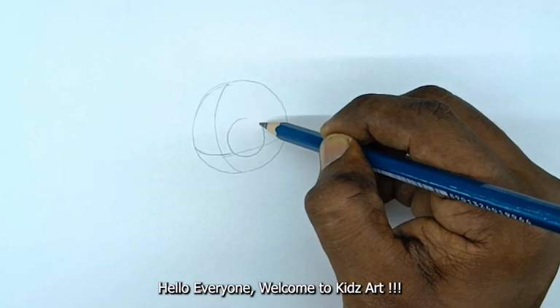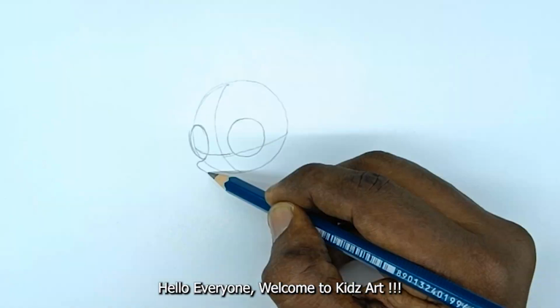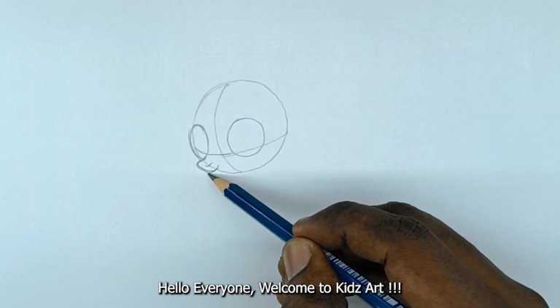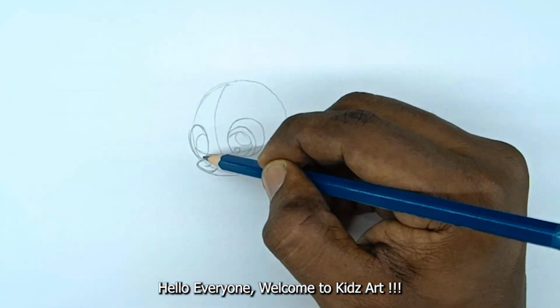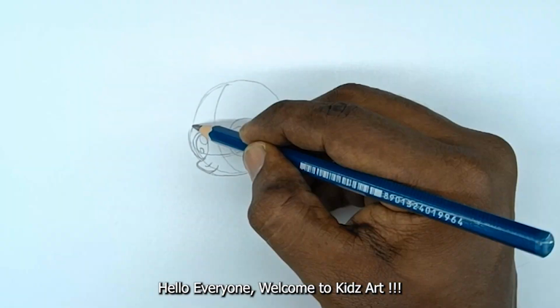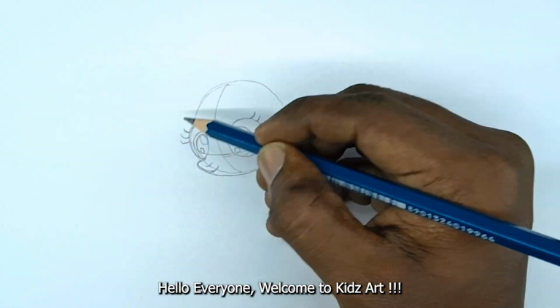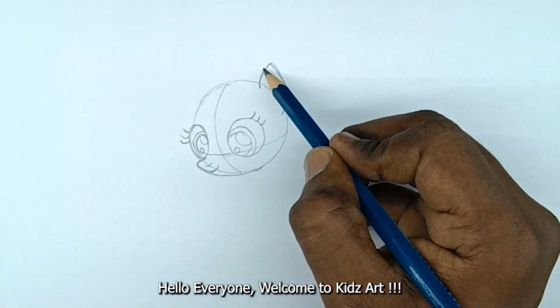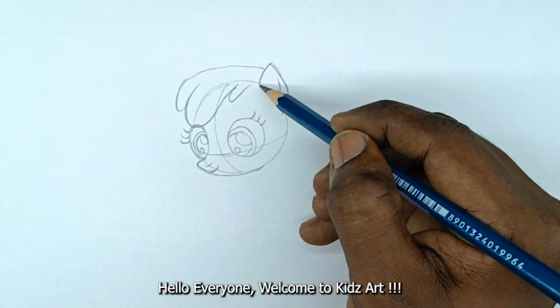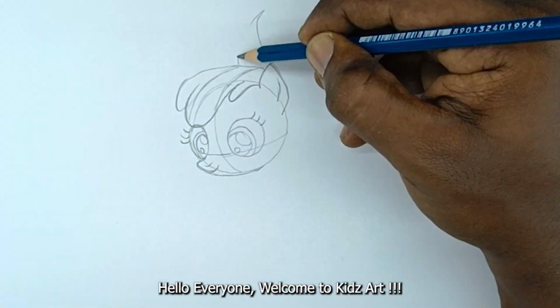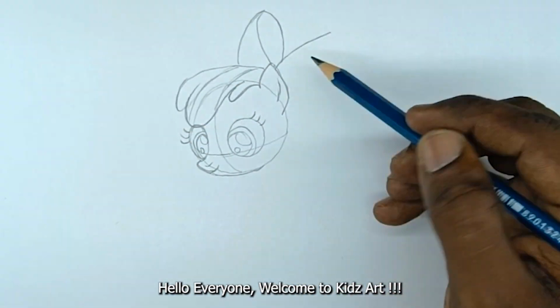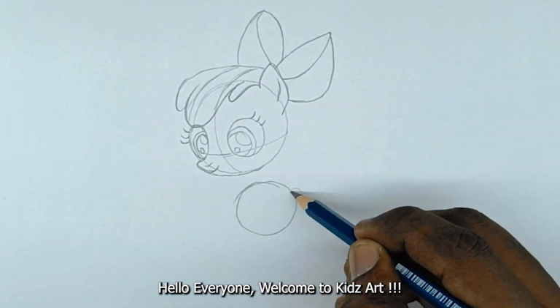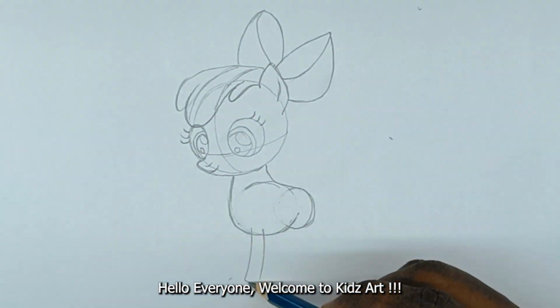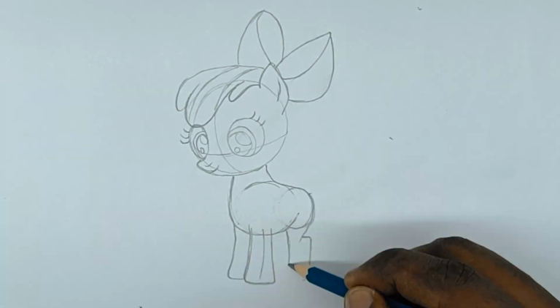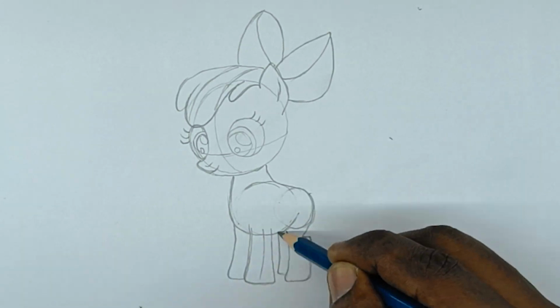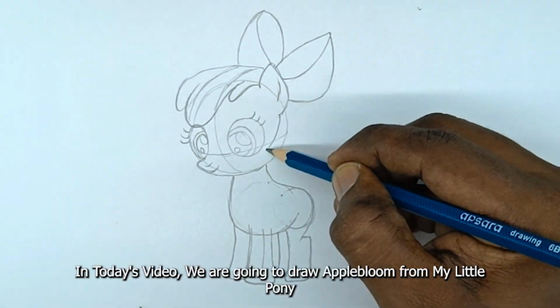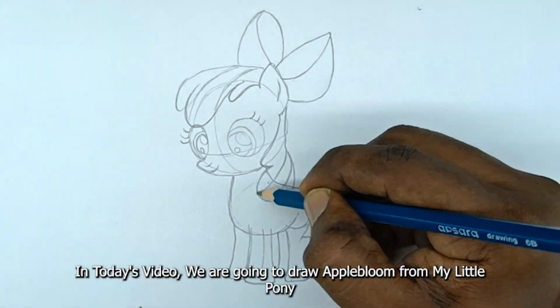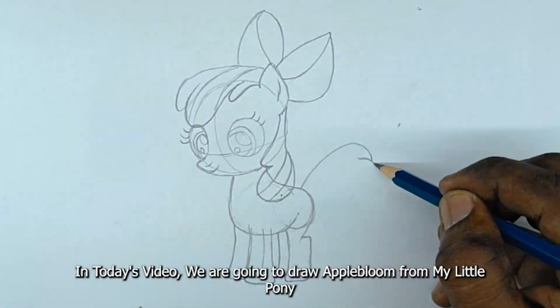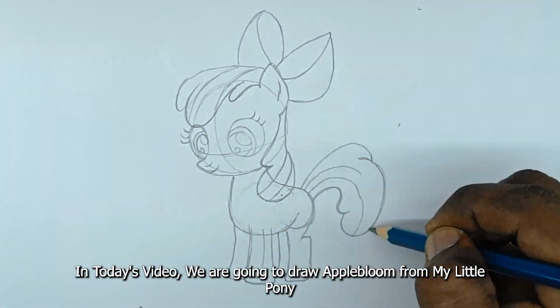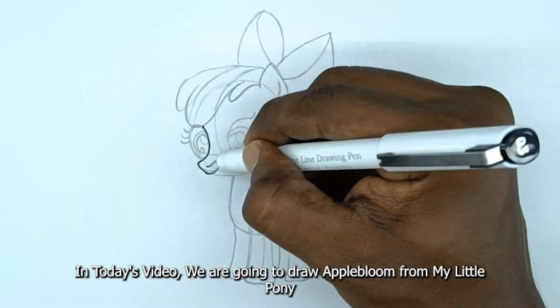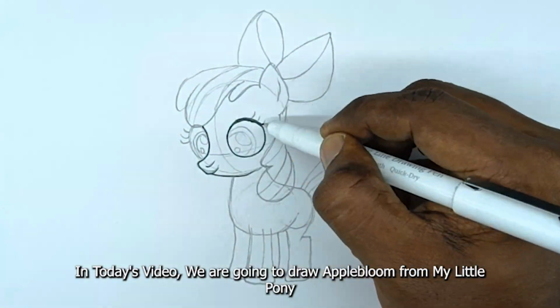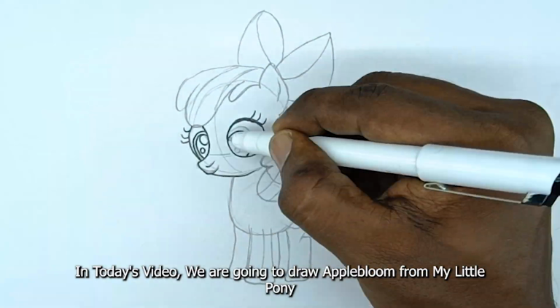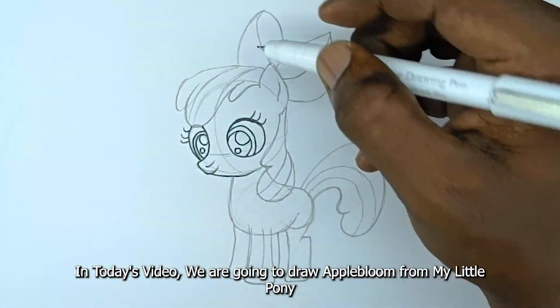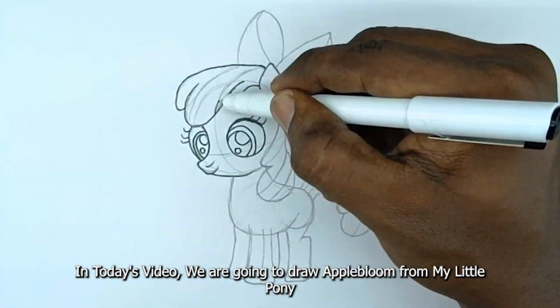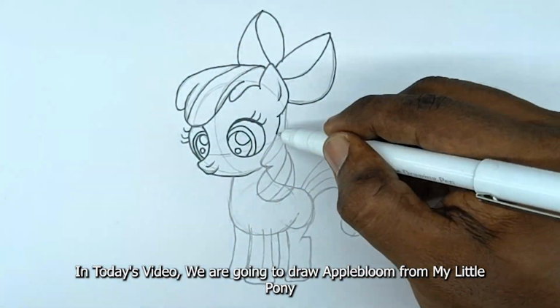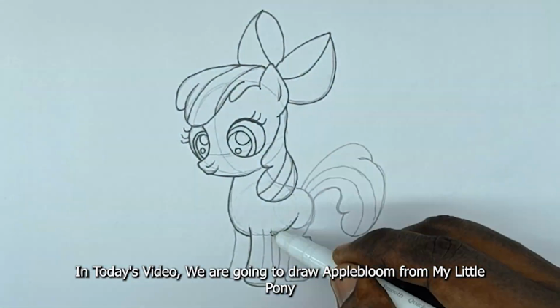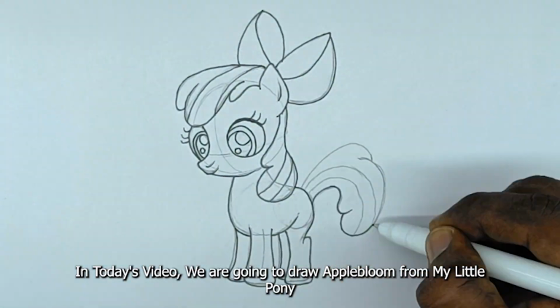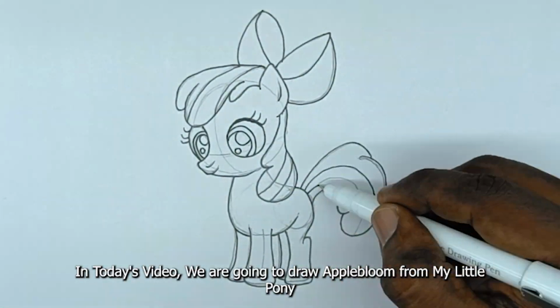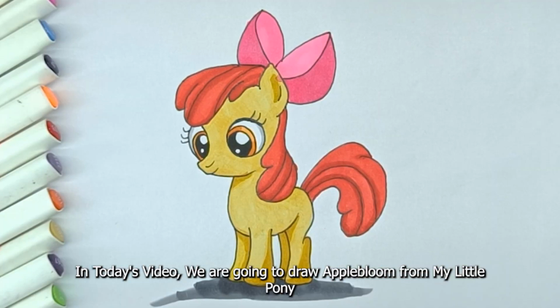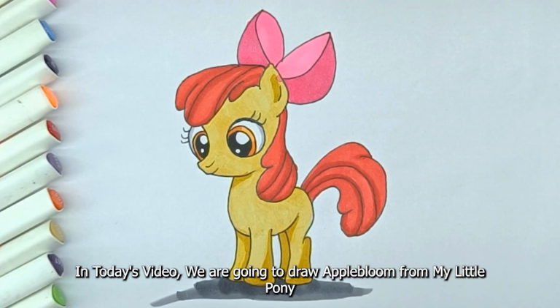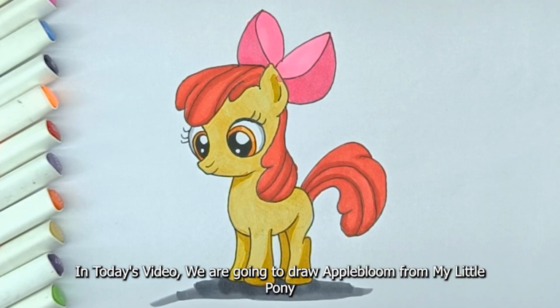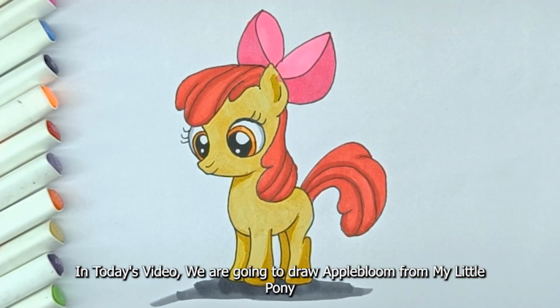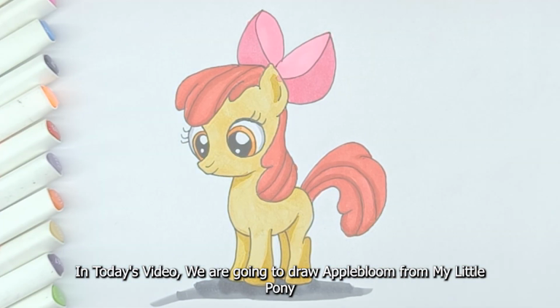Hello everyone, welcome to Kids Art. In today's video we are going to draw Apple Bloom from My Little Pony.